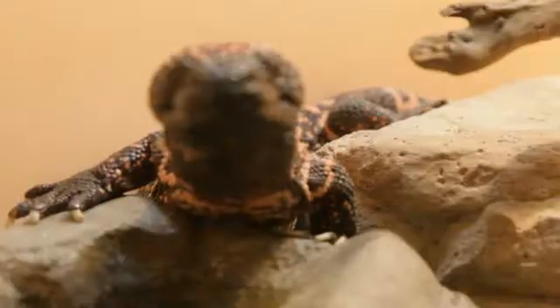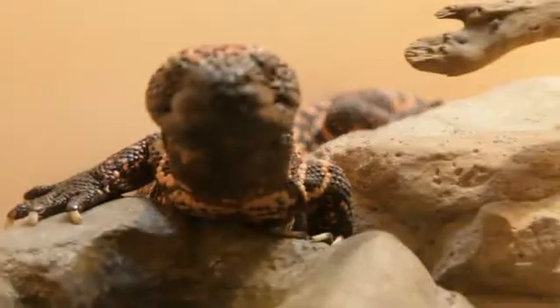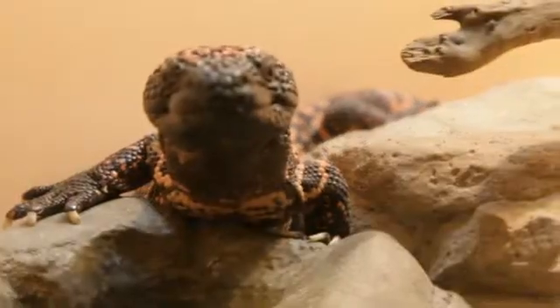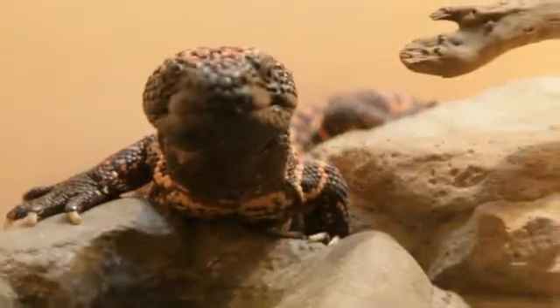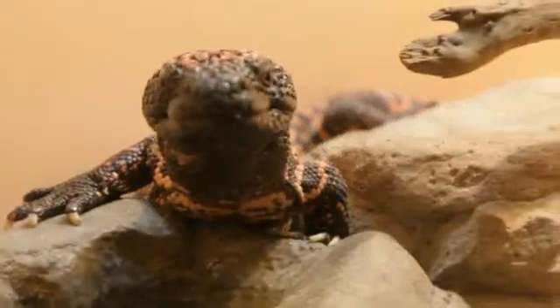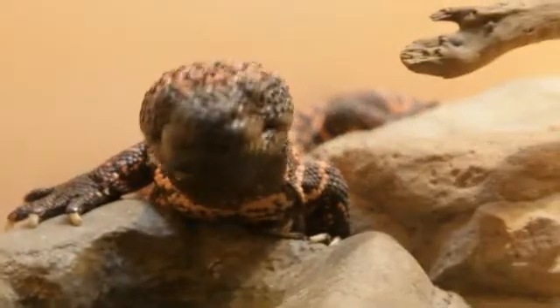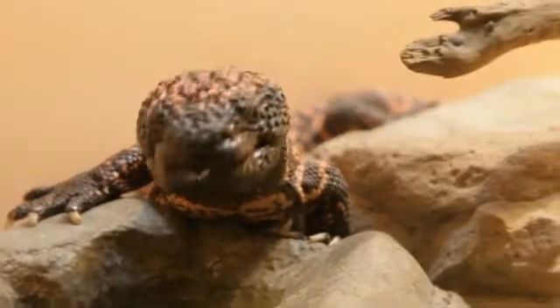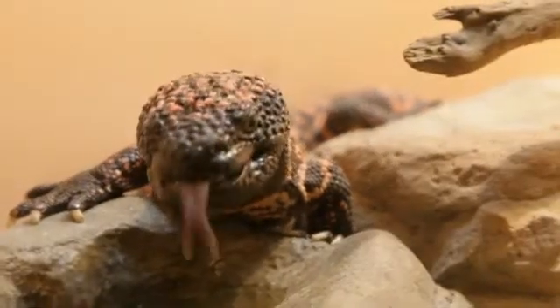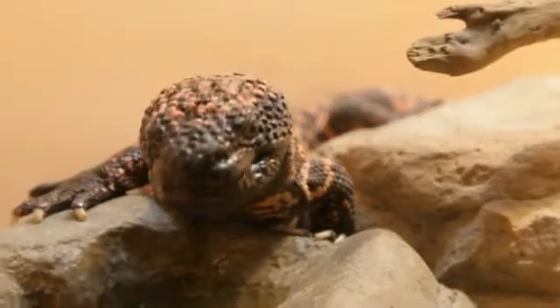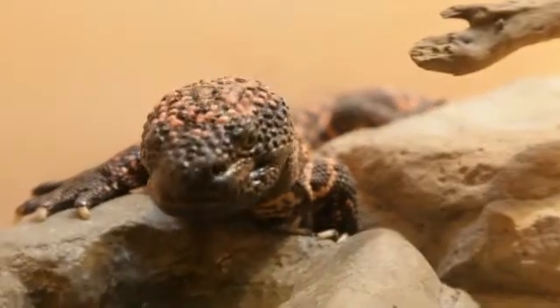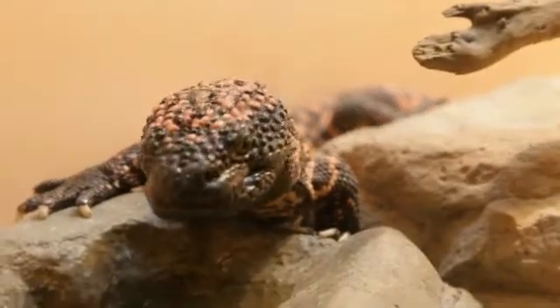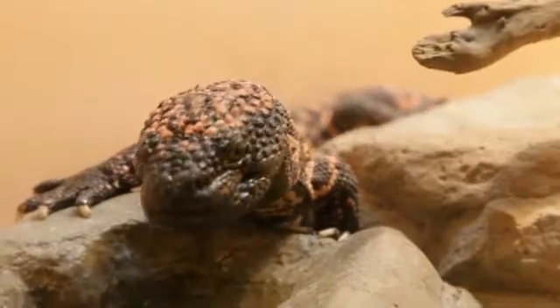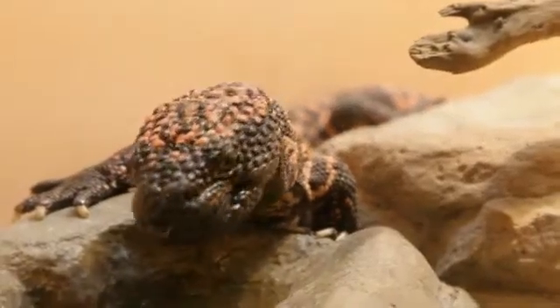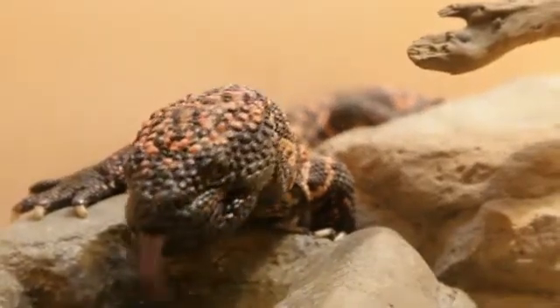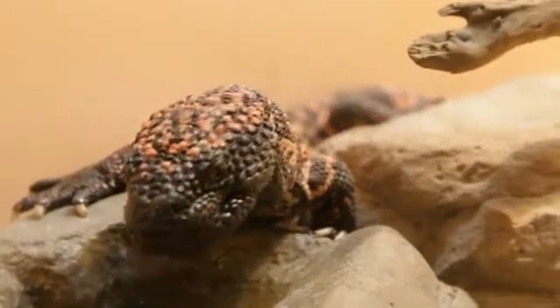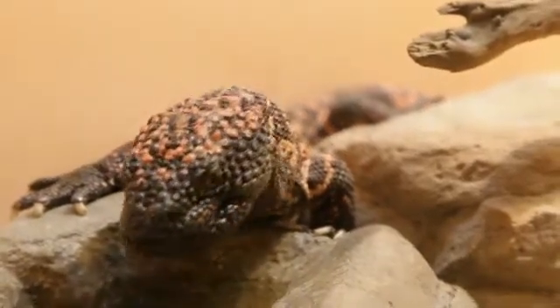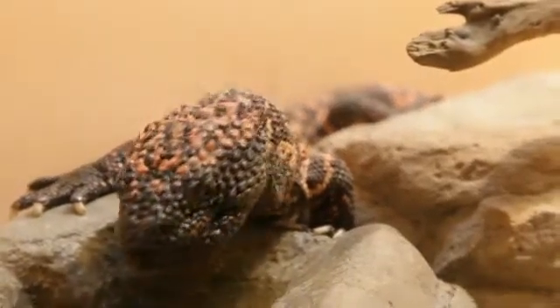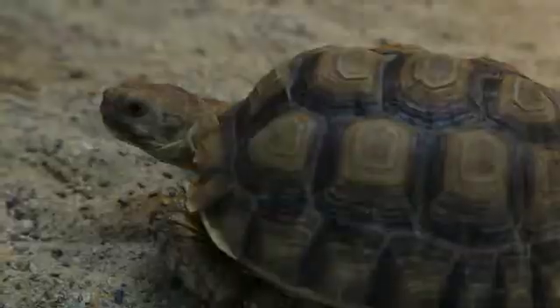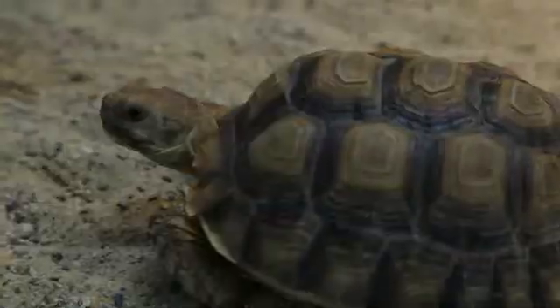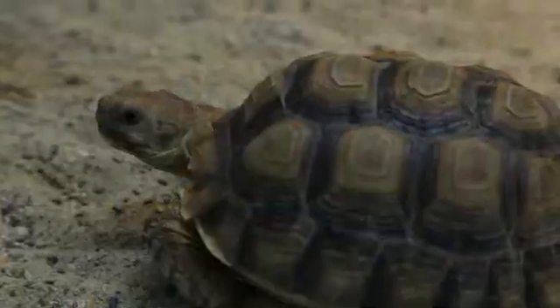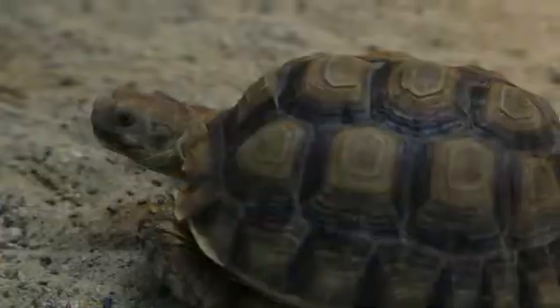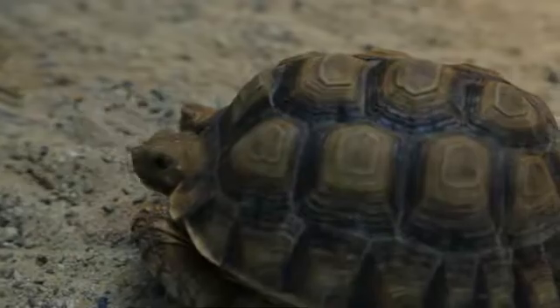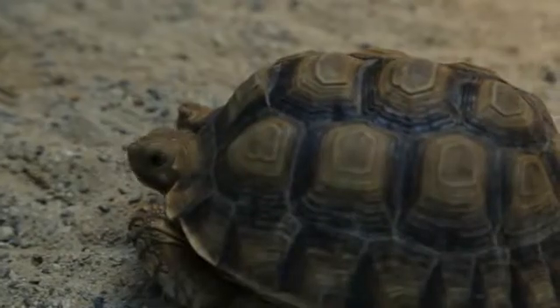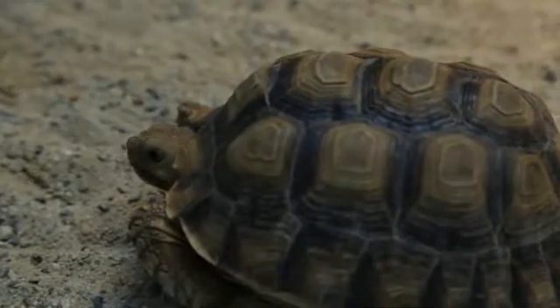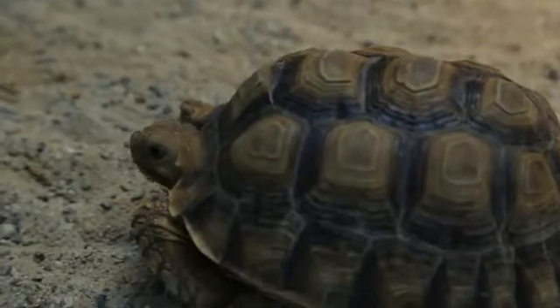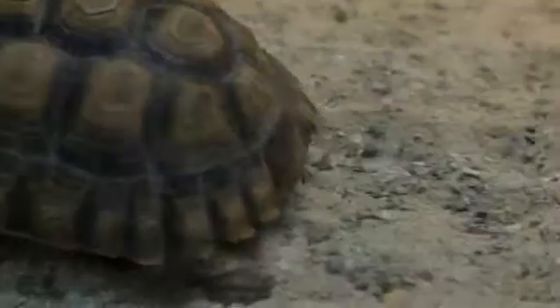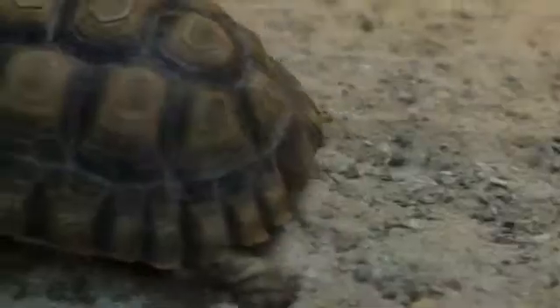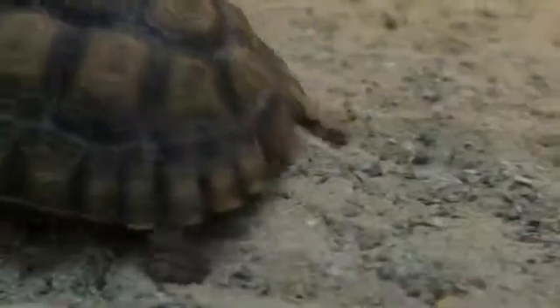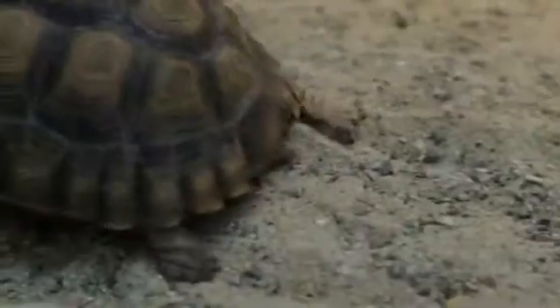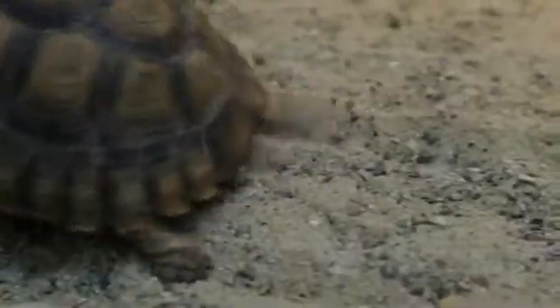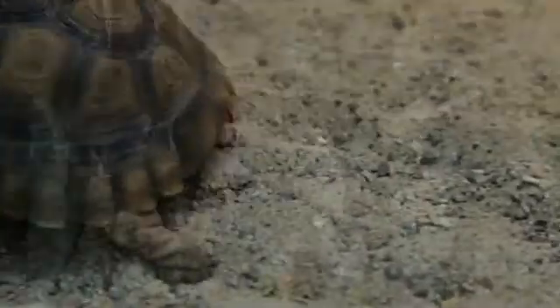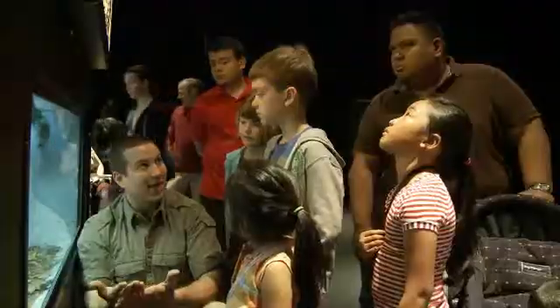So we have crocodilians, we have lizards, we have snakes, and we have turtles and tortoises.